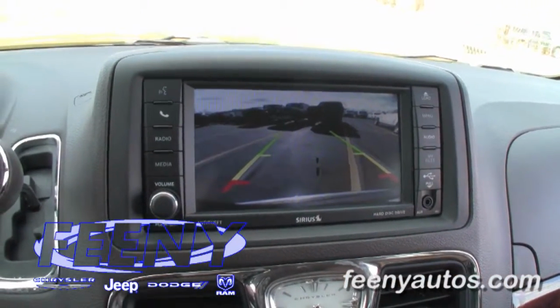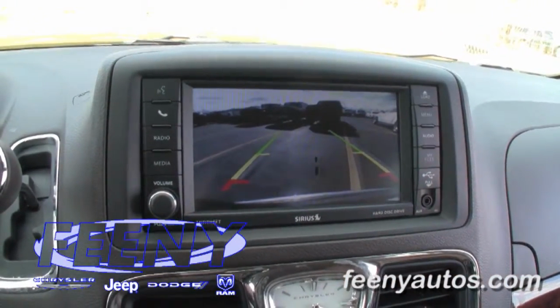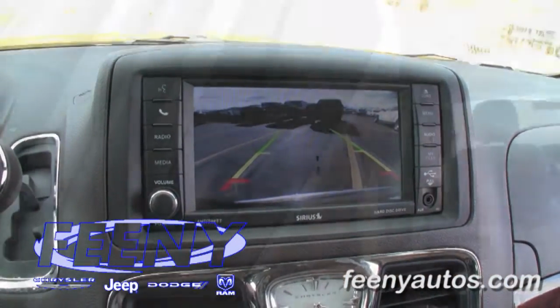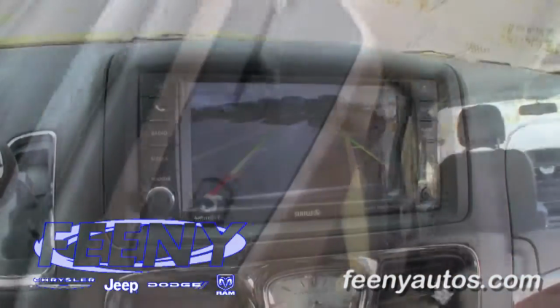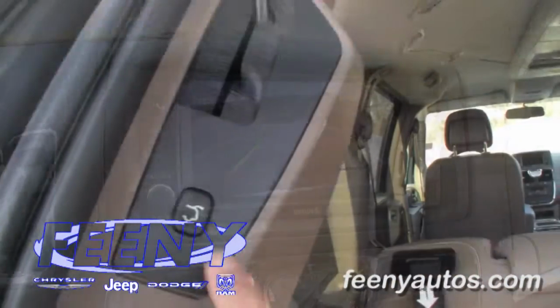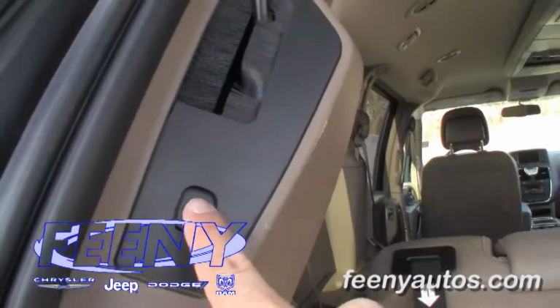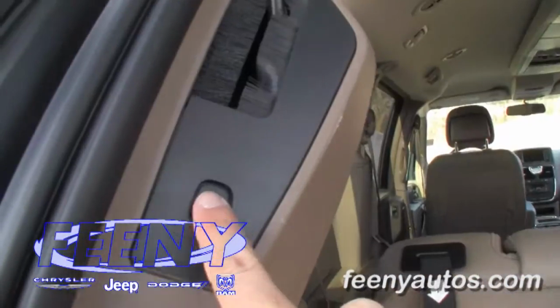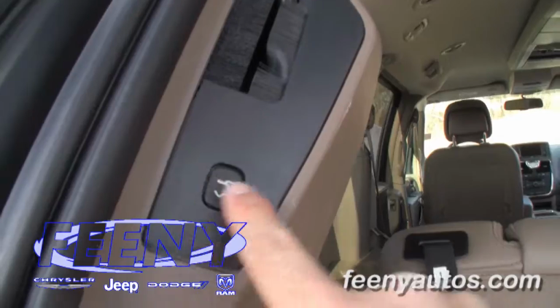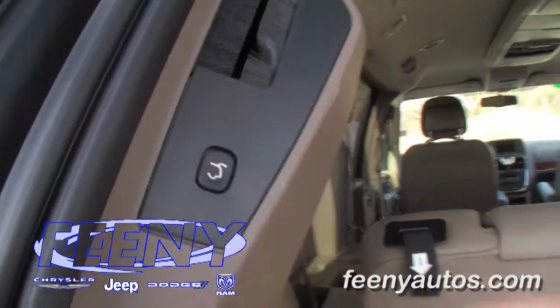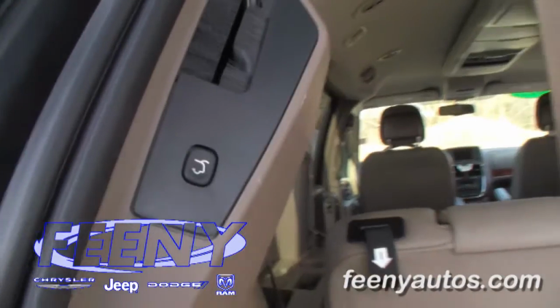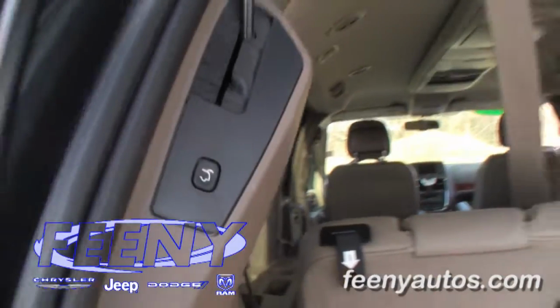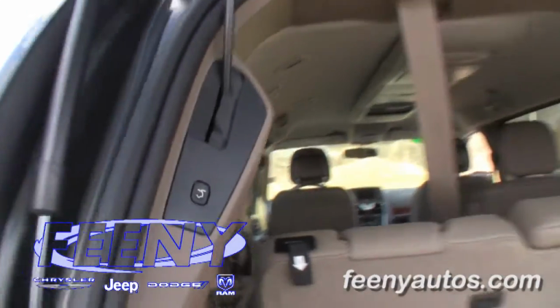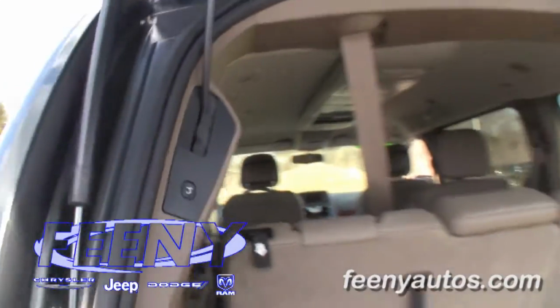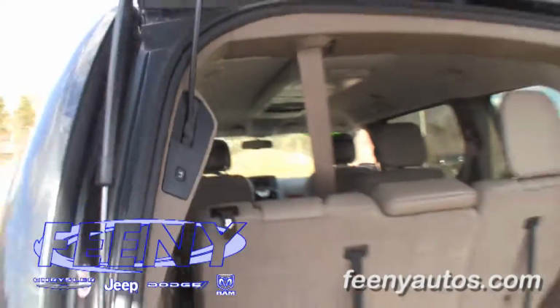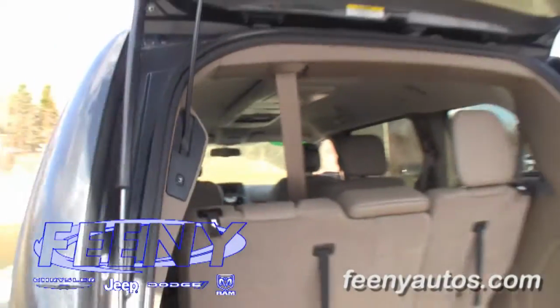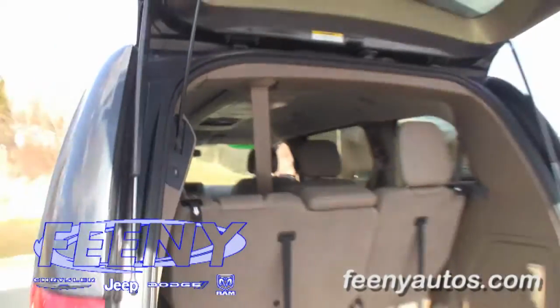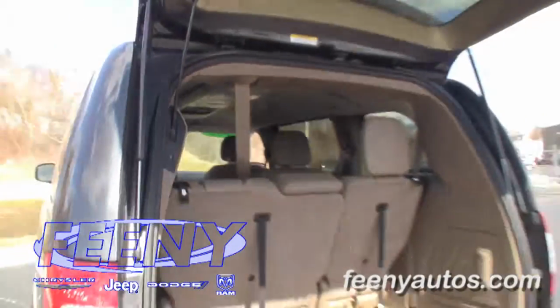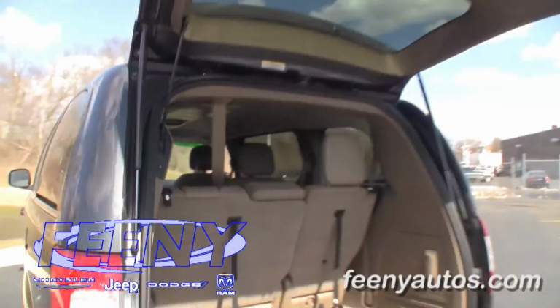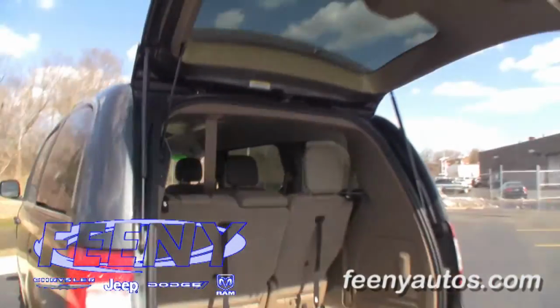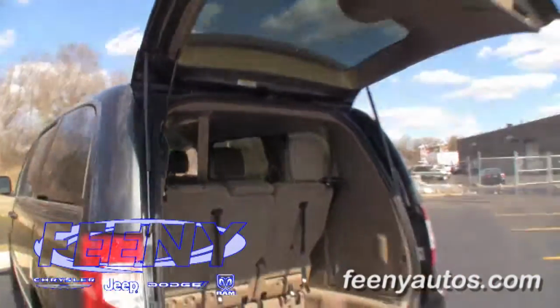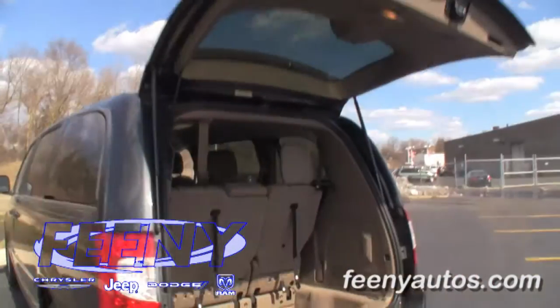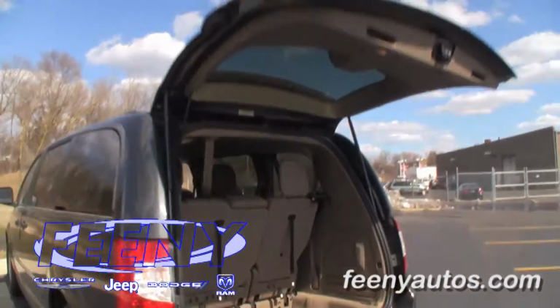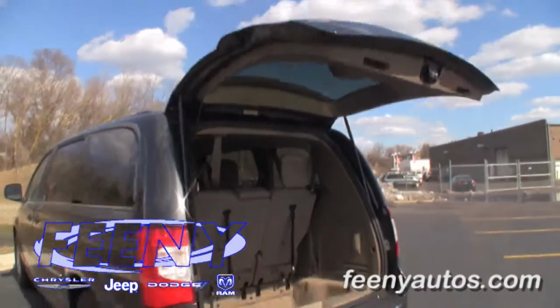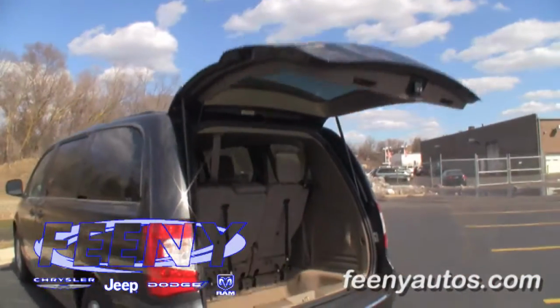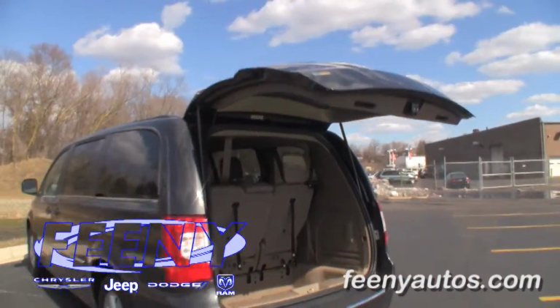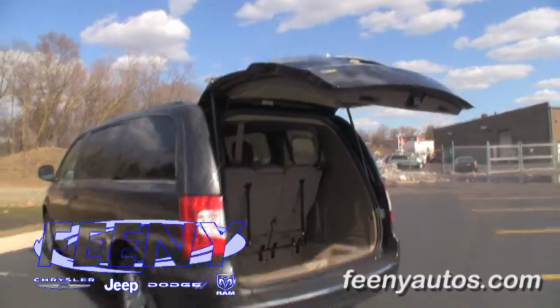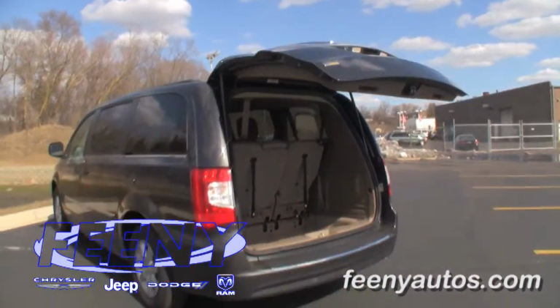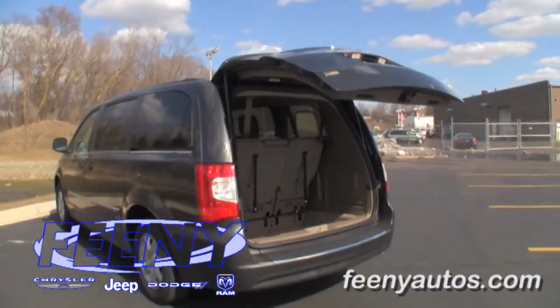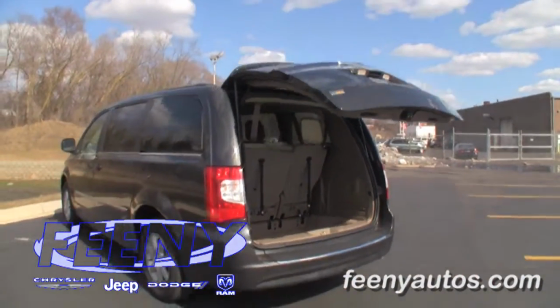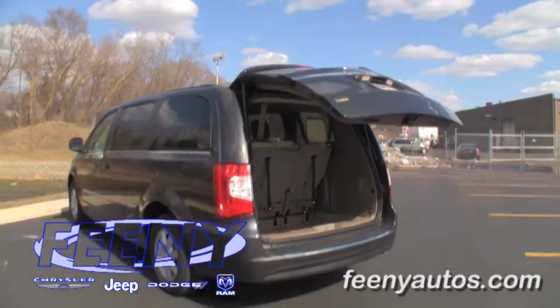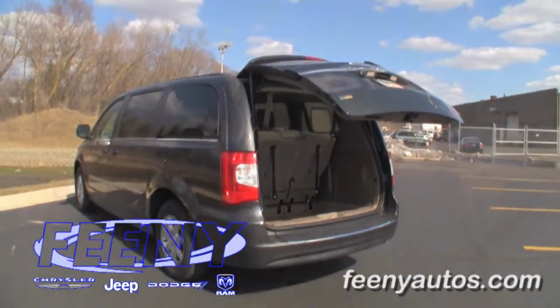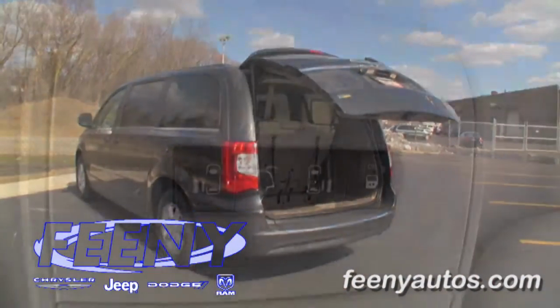This certified car comes with the remainder of a 7 year, 100,000 mile powertrain warranty backed by Chrysler.